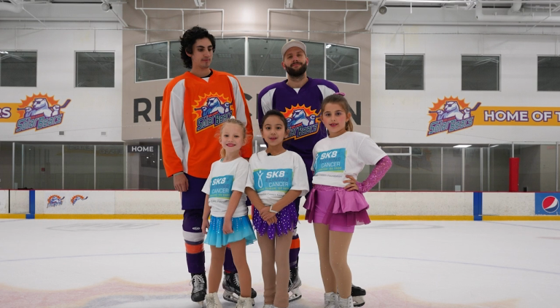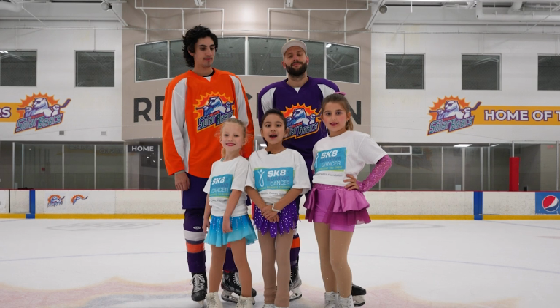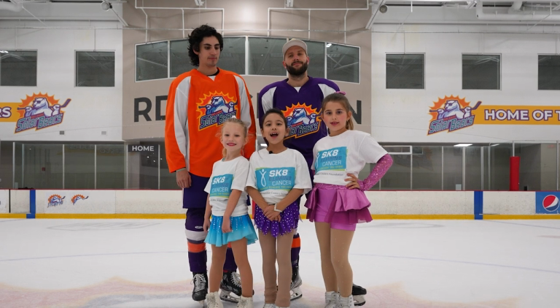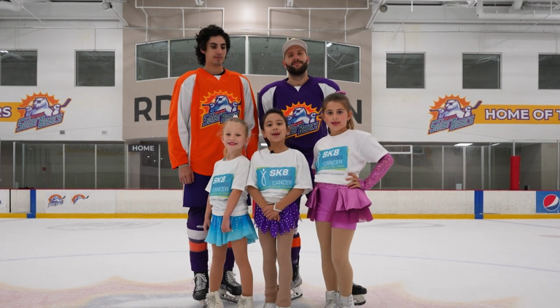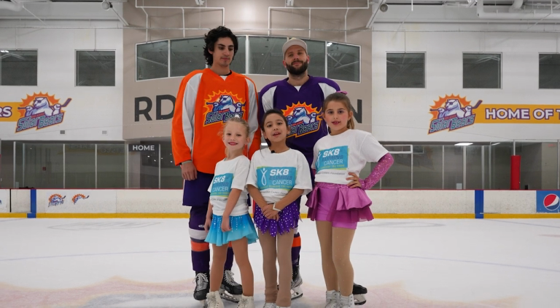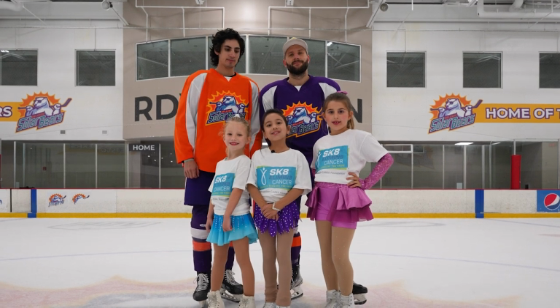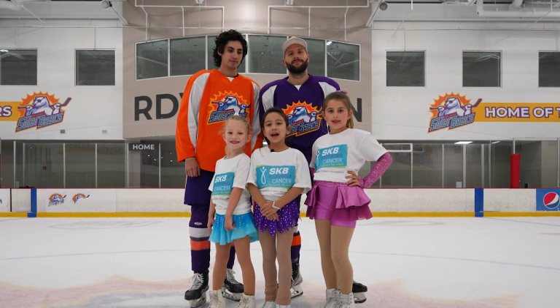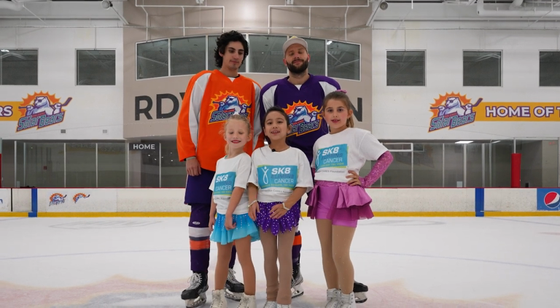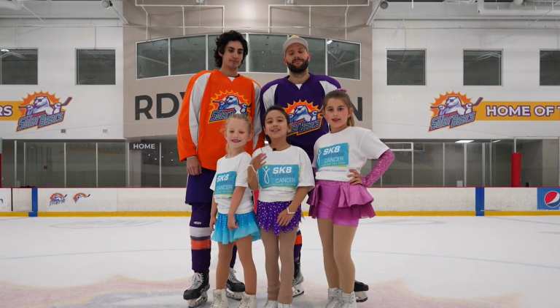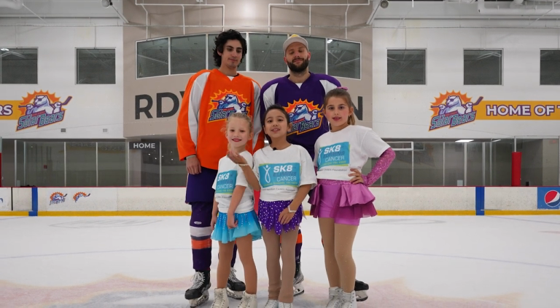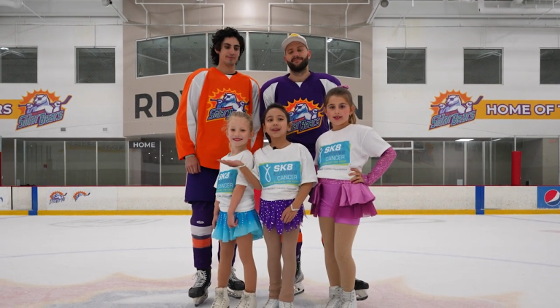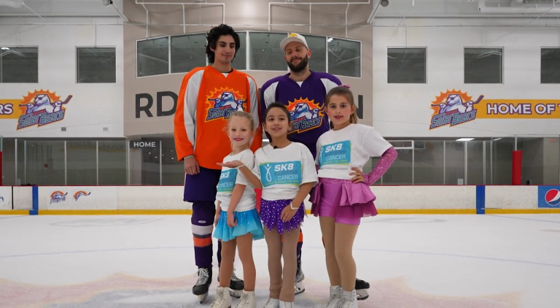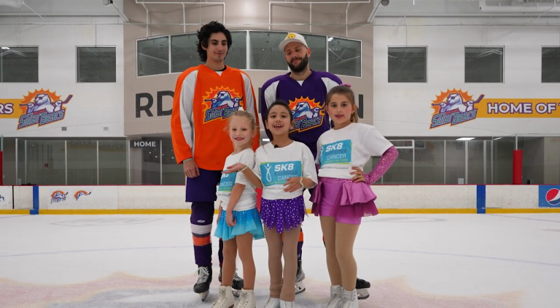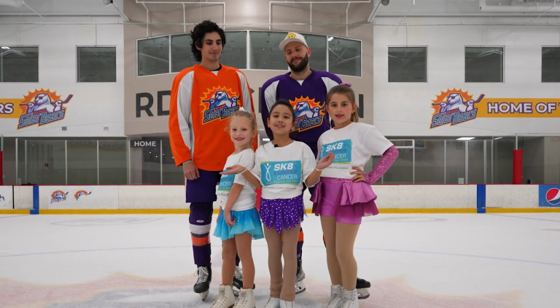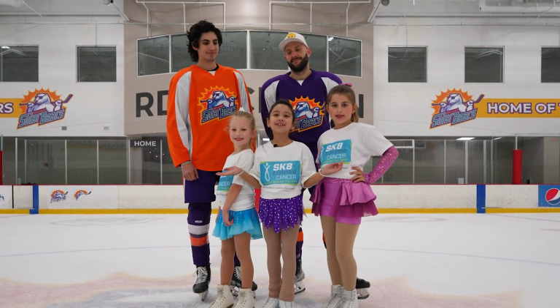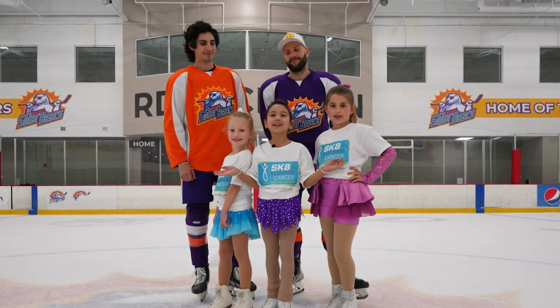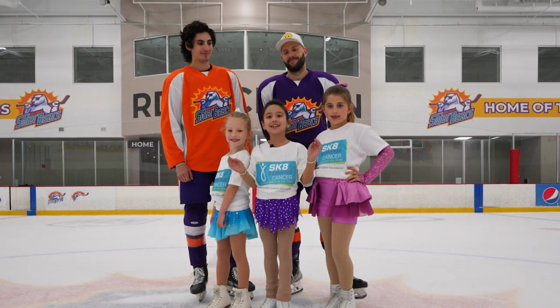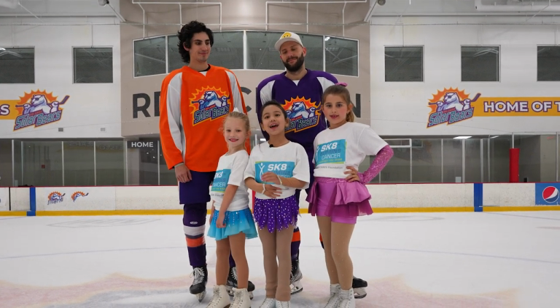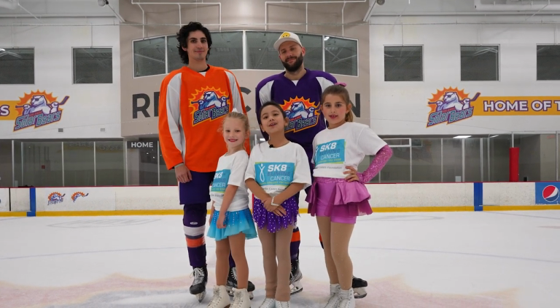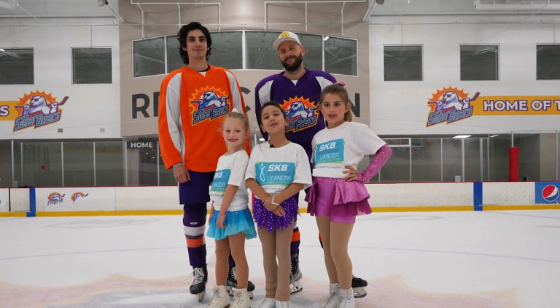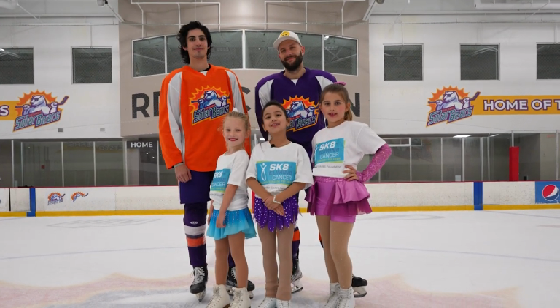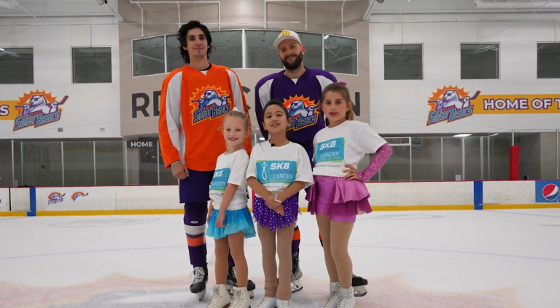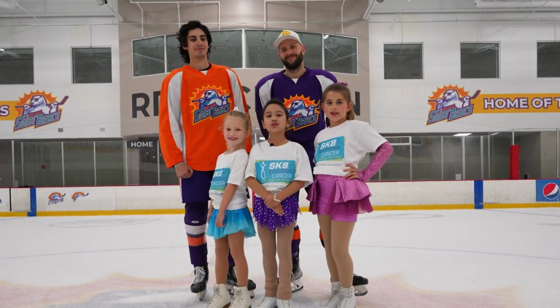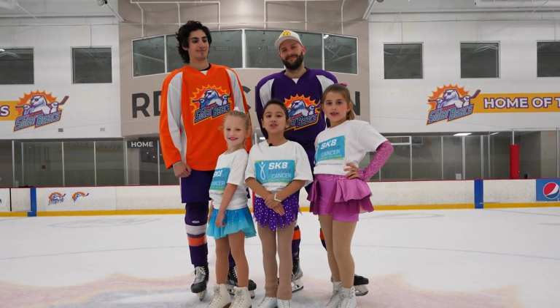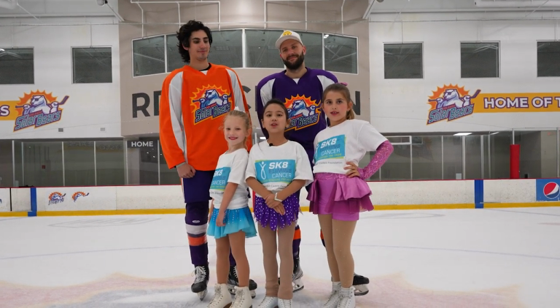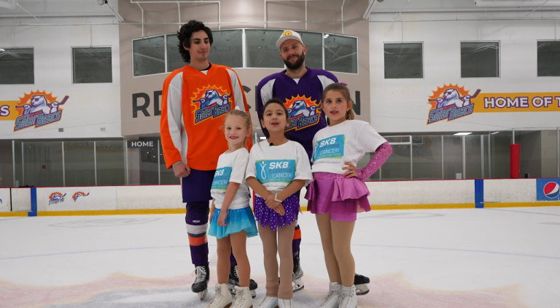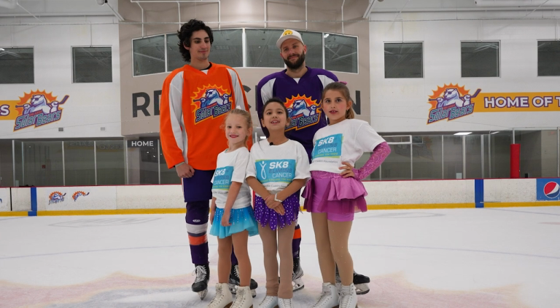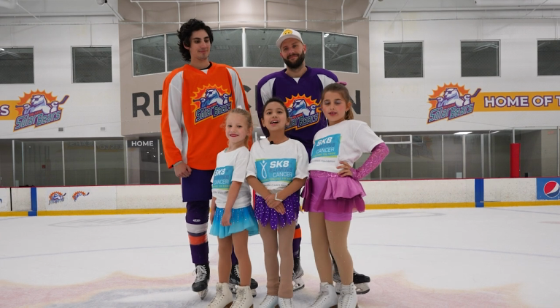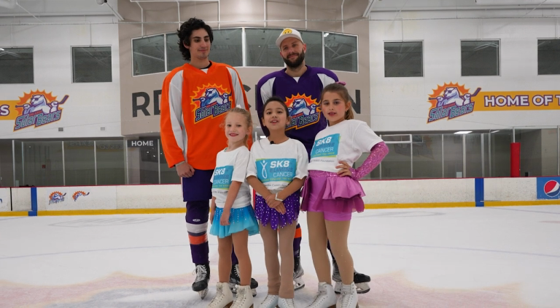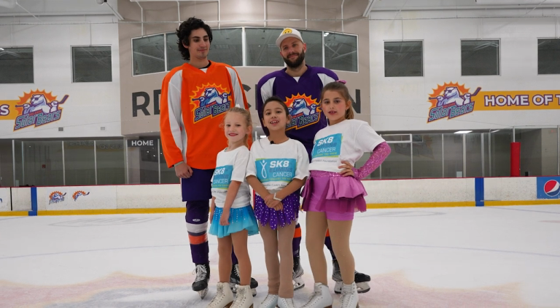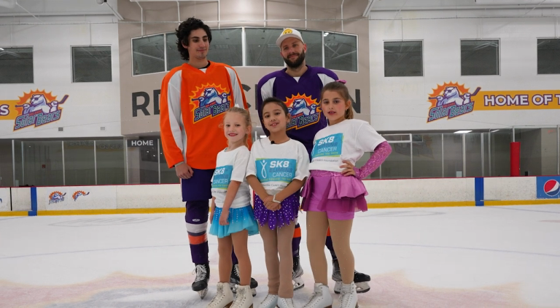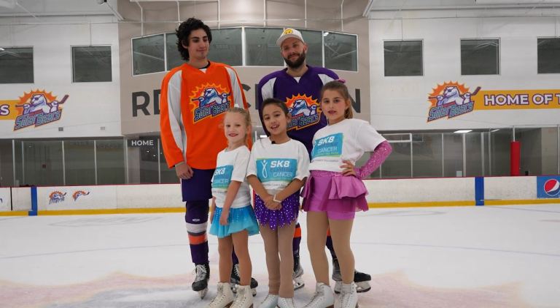Hi, my name is Gabby, this is Paisley, and this is Alexia, and we're going to teach the Solar Bears how to figure skate.